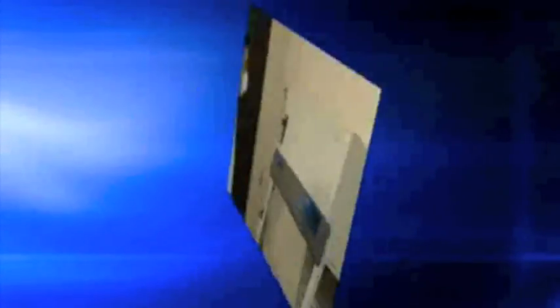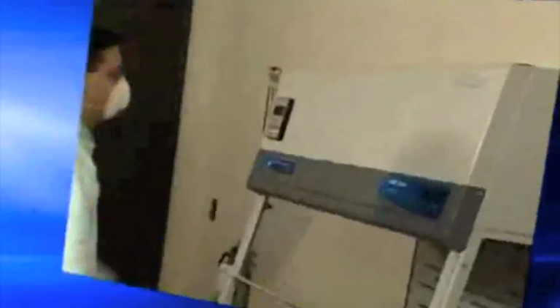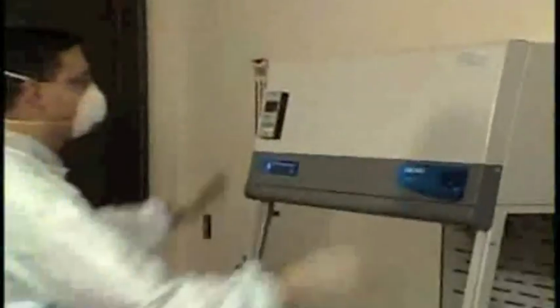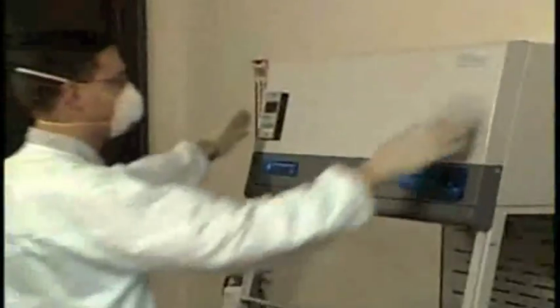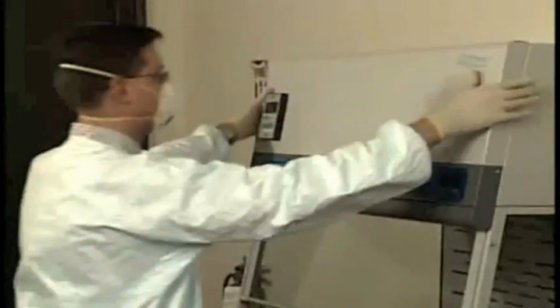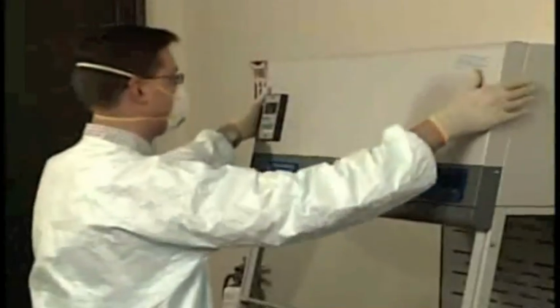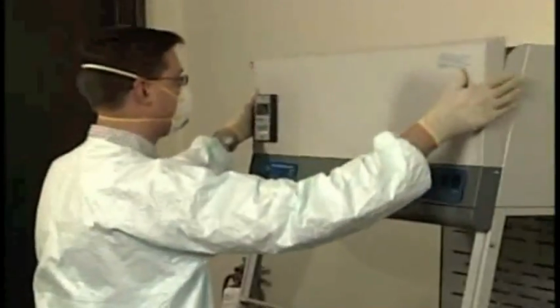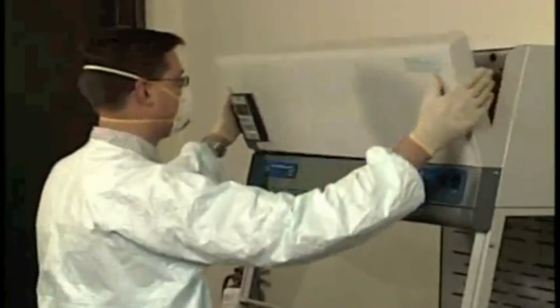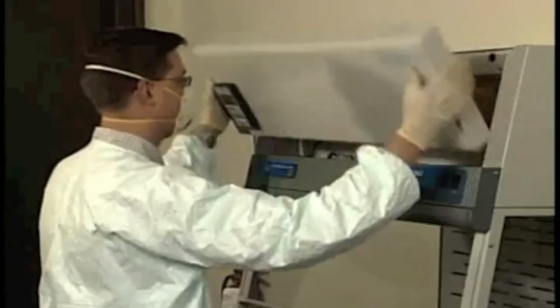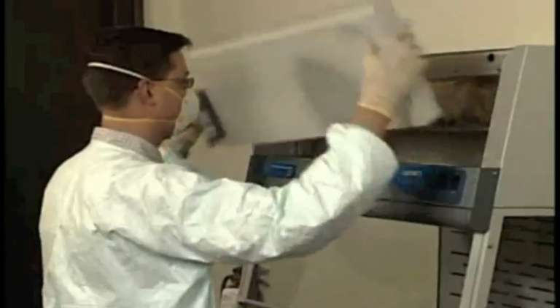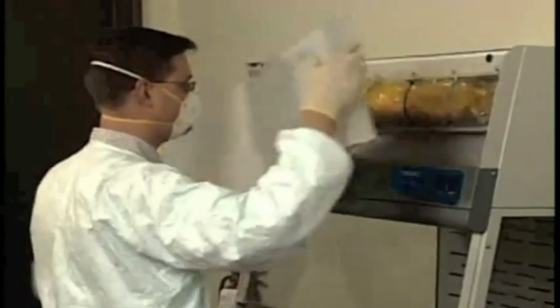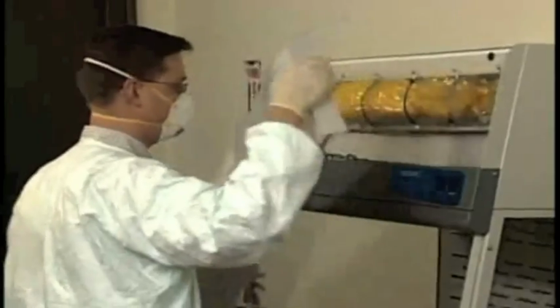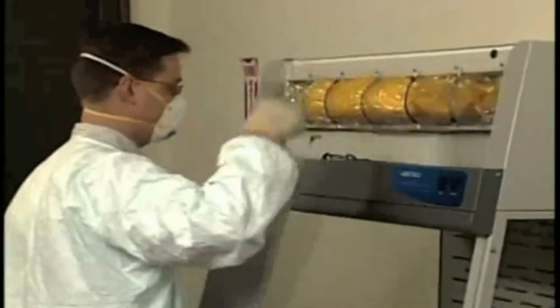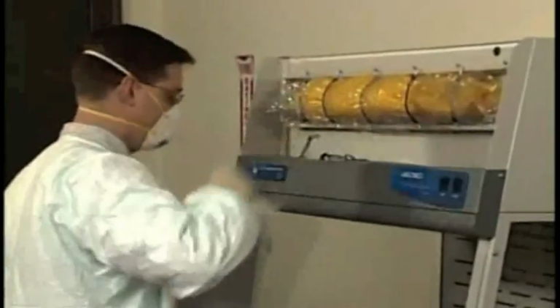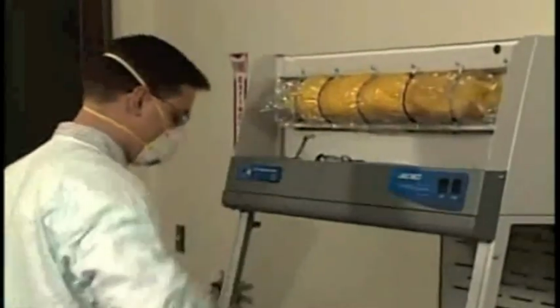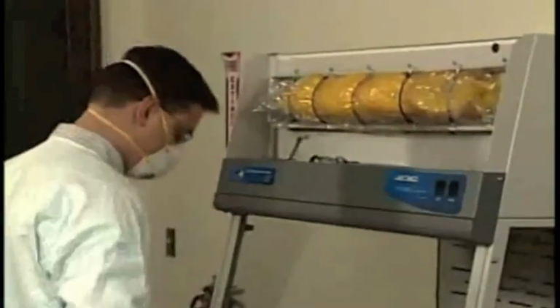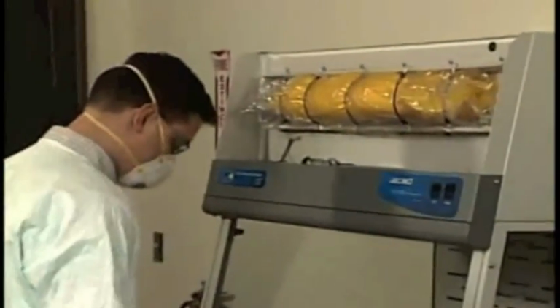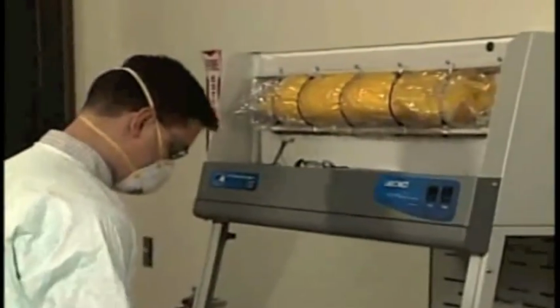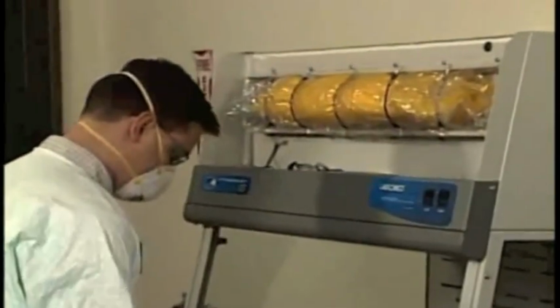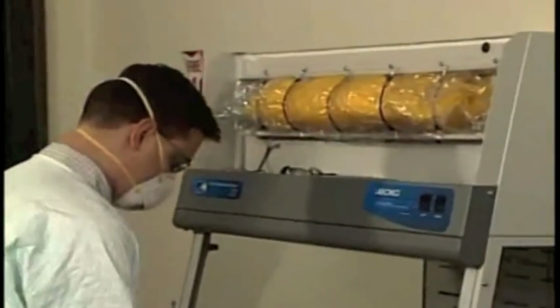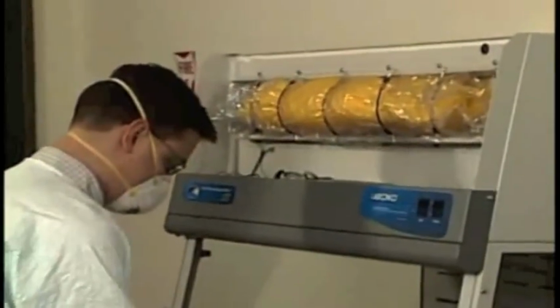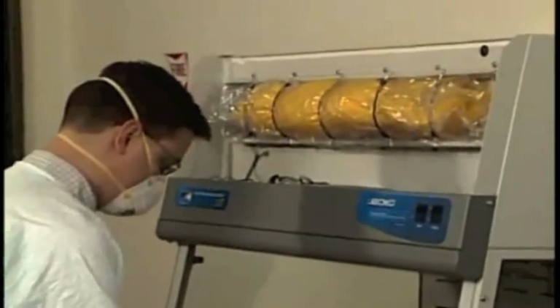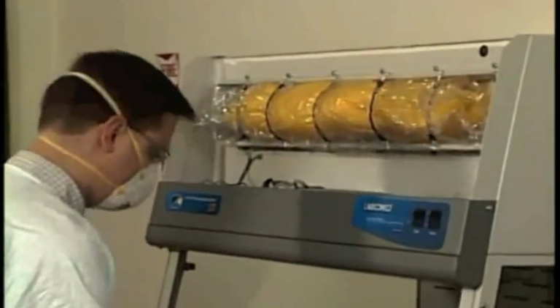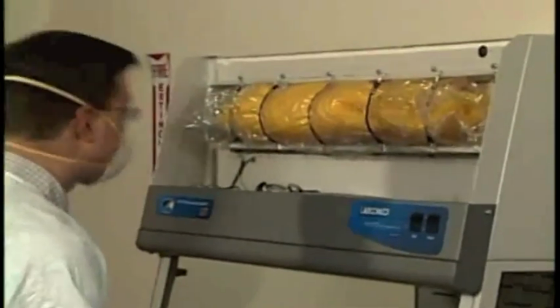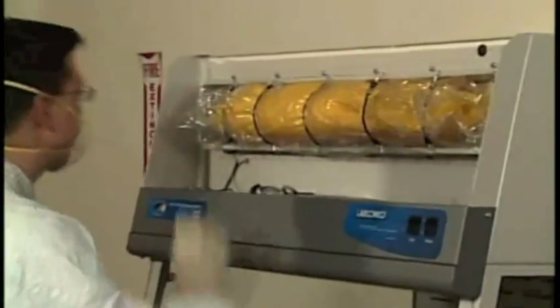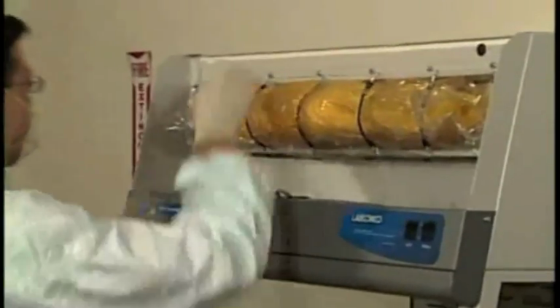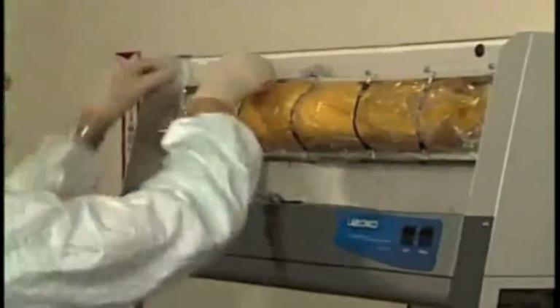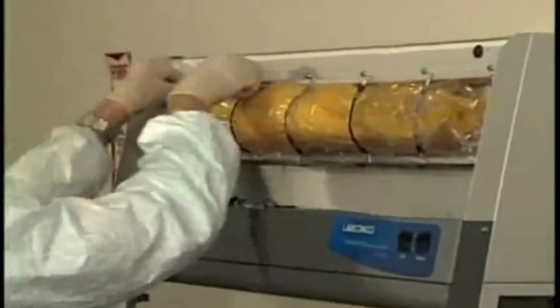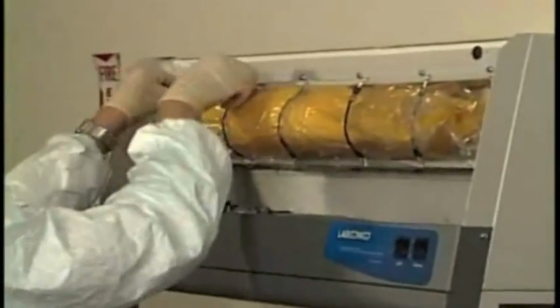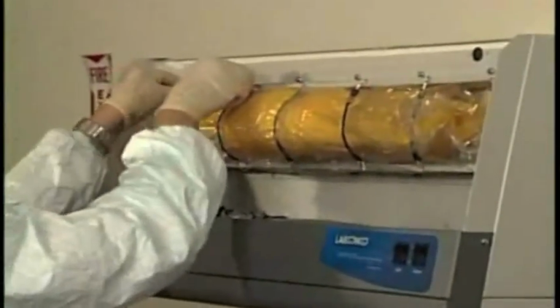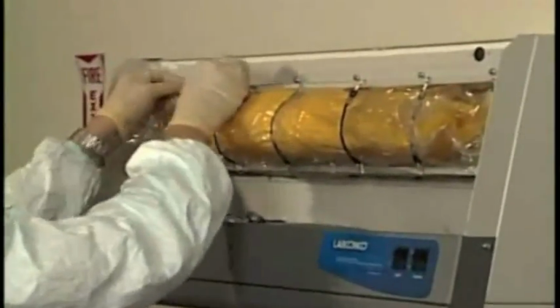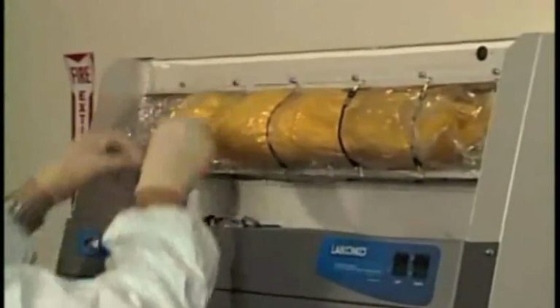This same bag-in, bag-out process applies to HEPA filter changes on all Xpert enclosures.